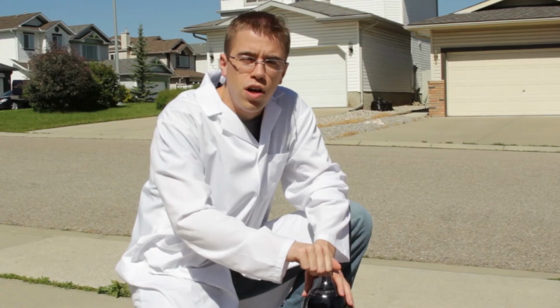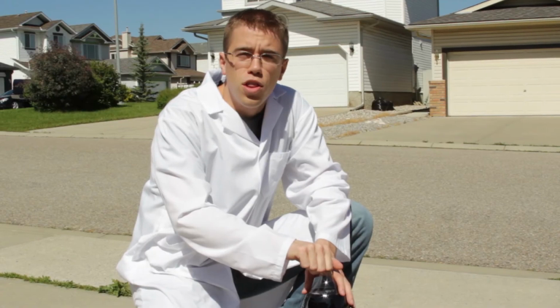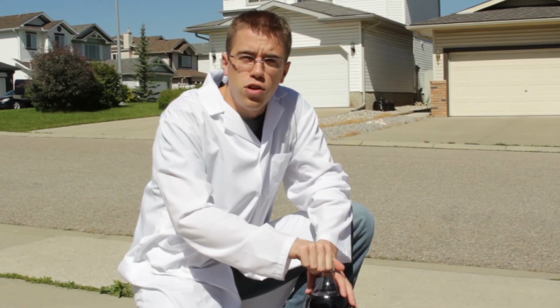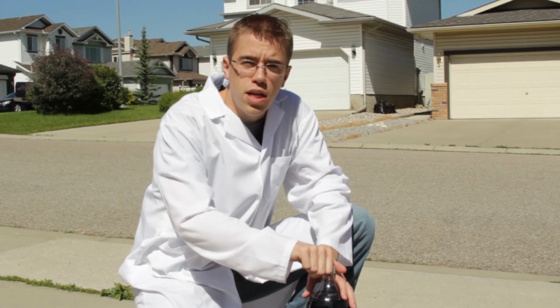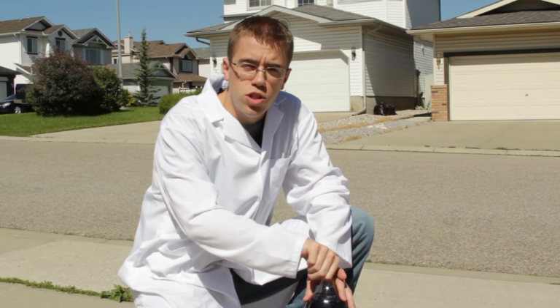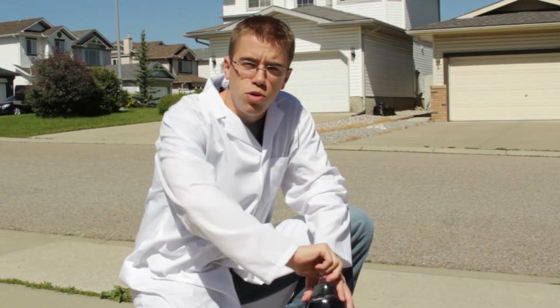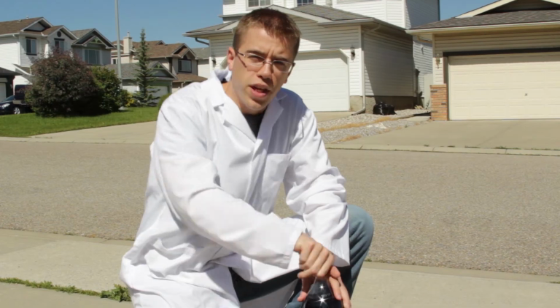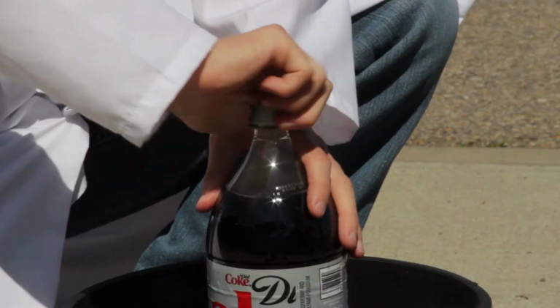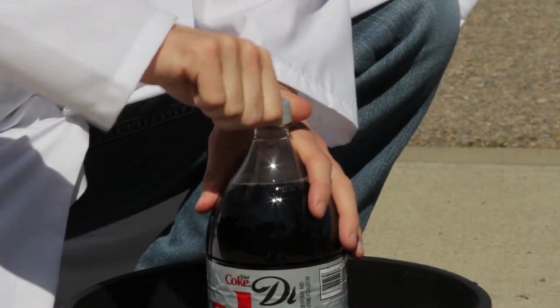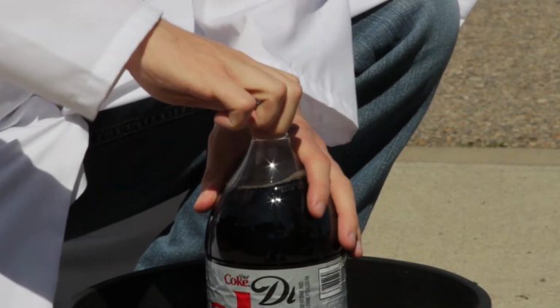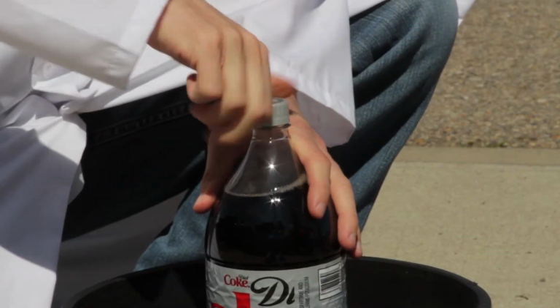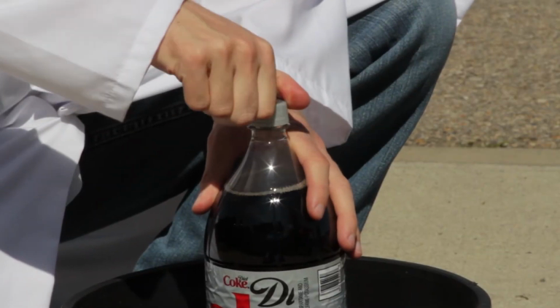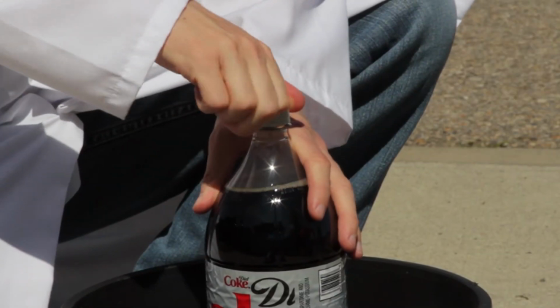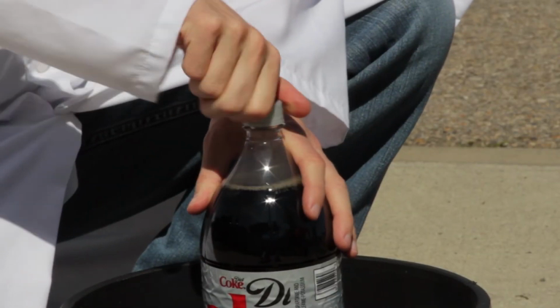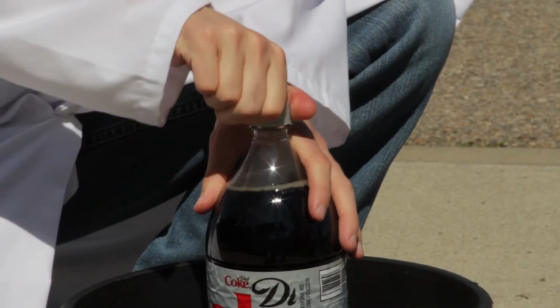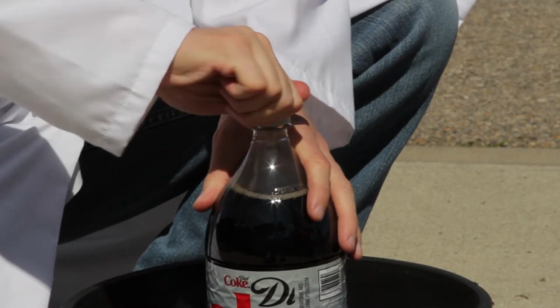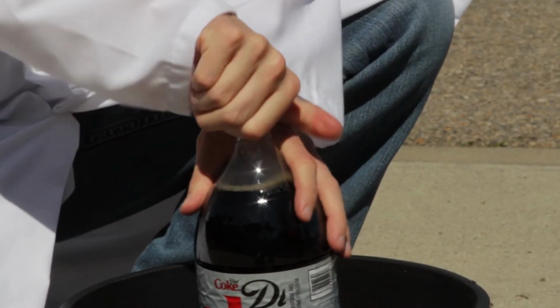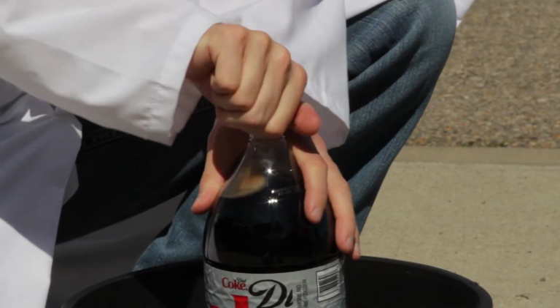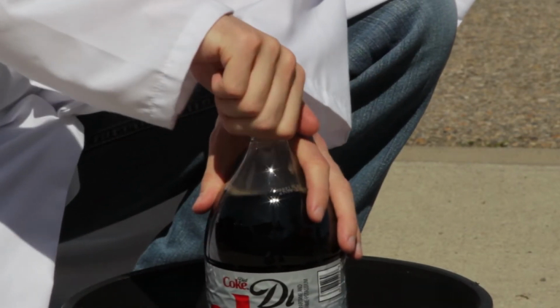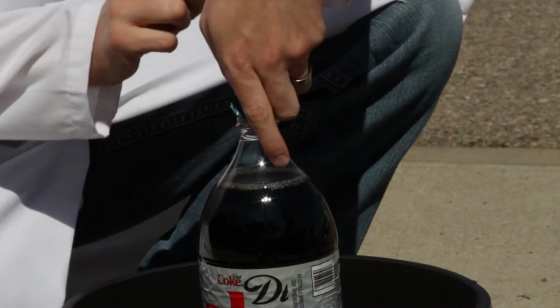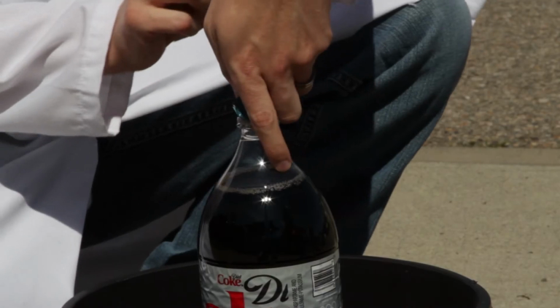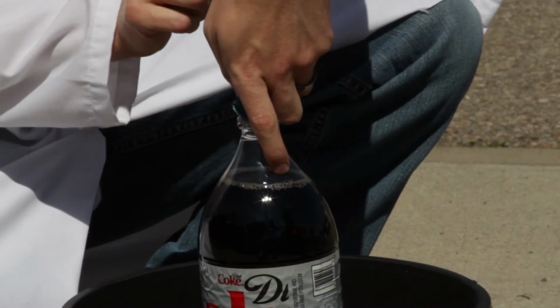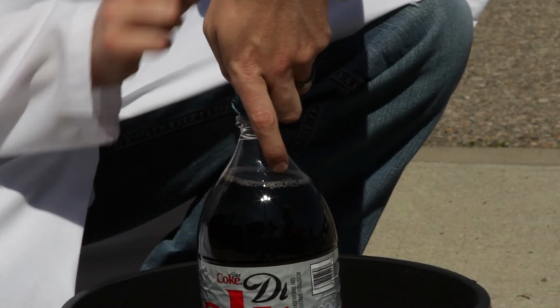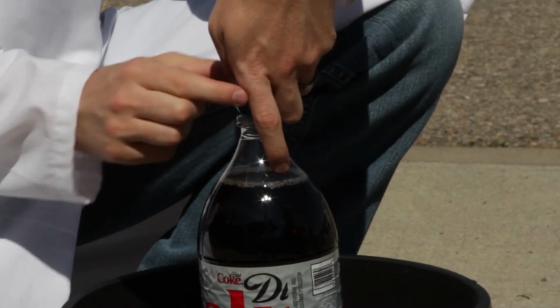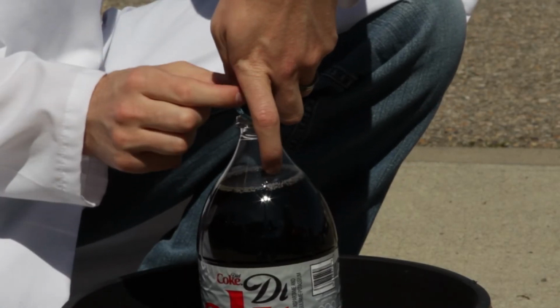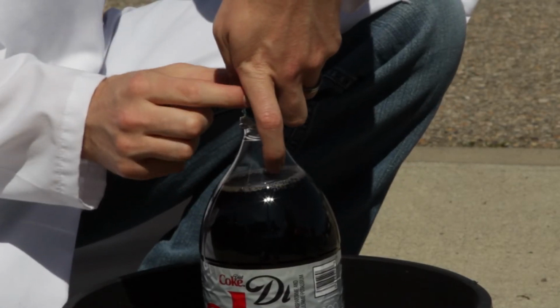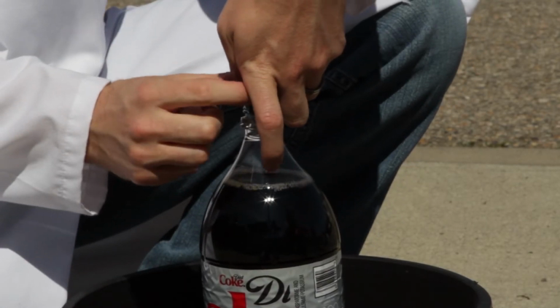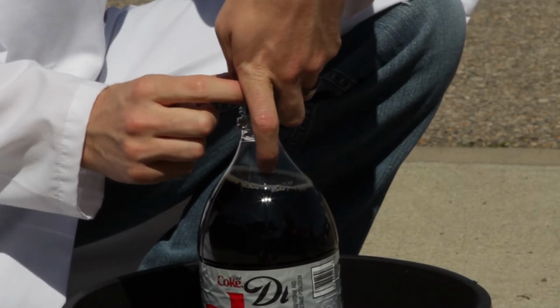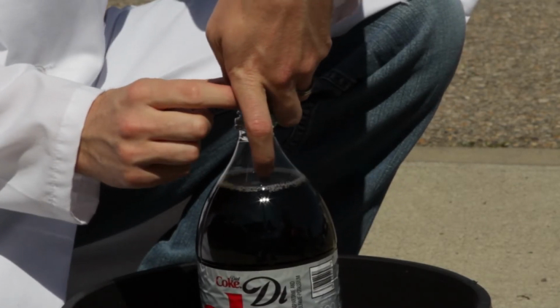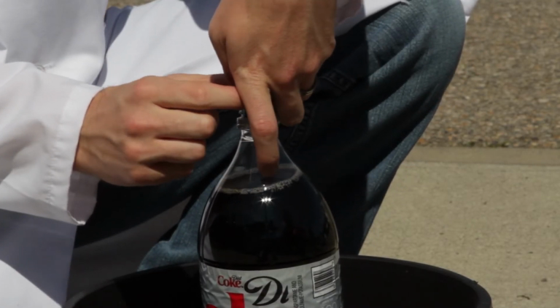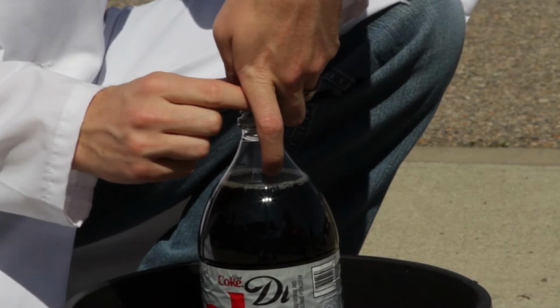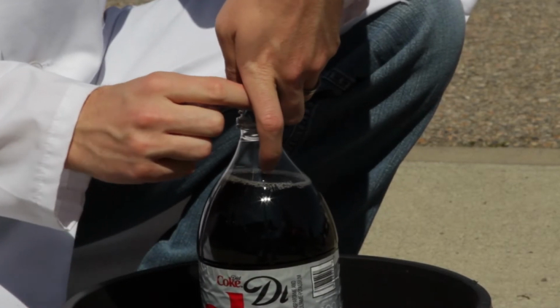The first step is to remove the cap from your Diet Coke bottle. Once you have the cap off, quickly put the entire stack of Mentos into the bottle.